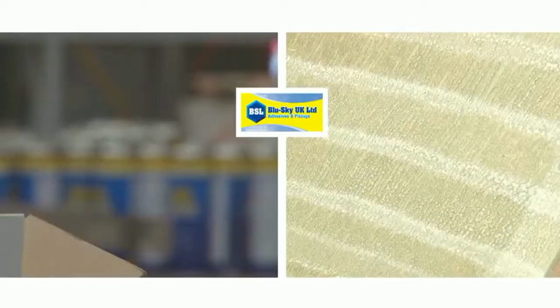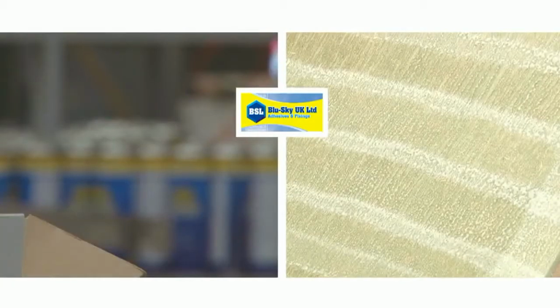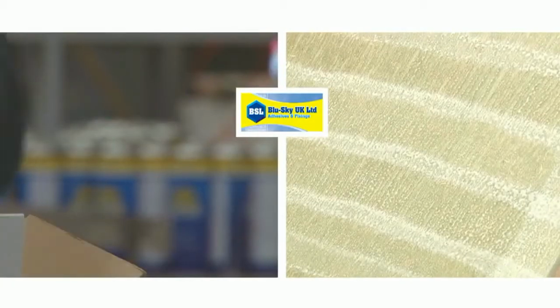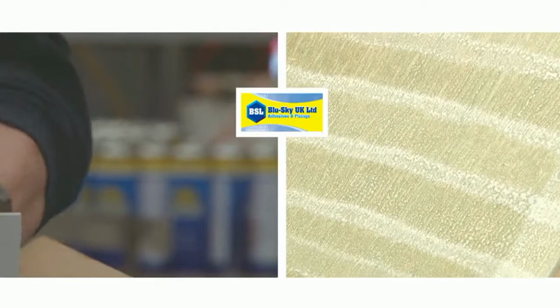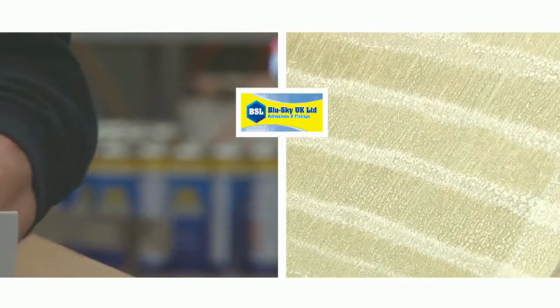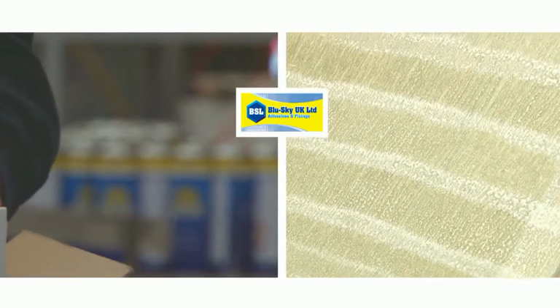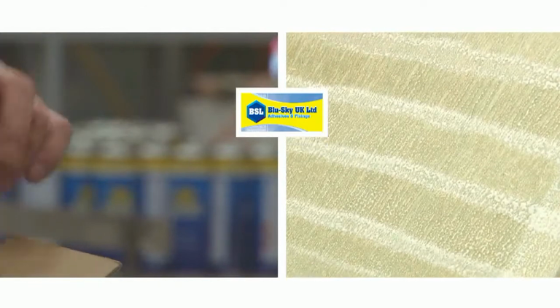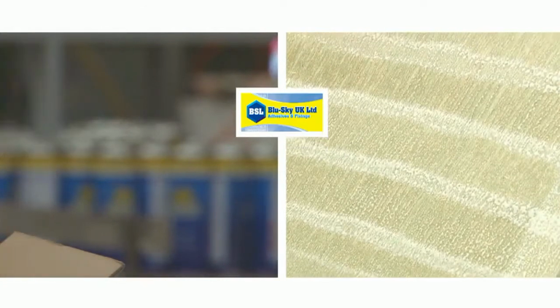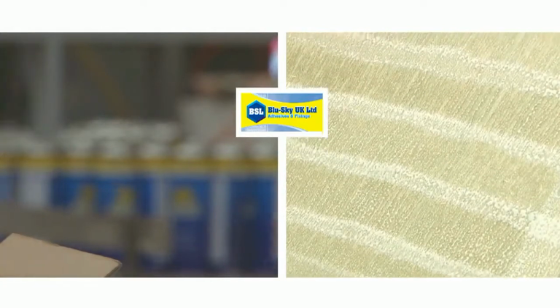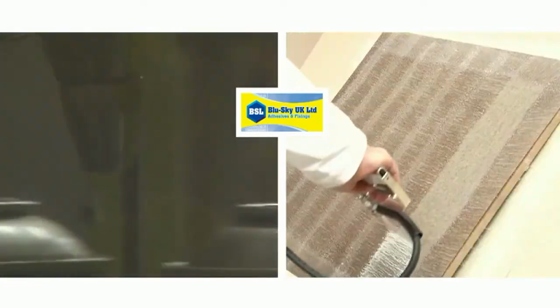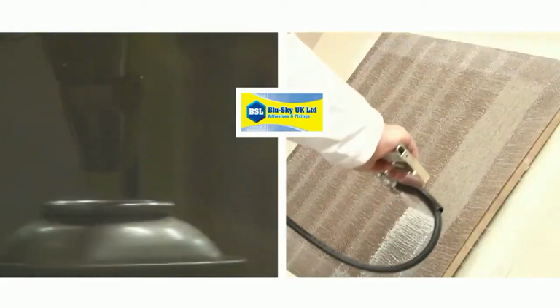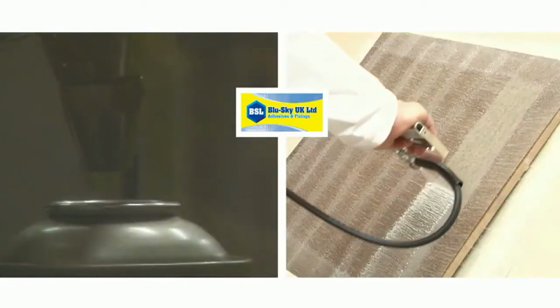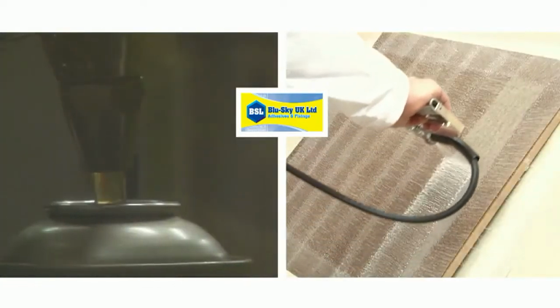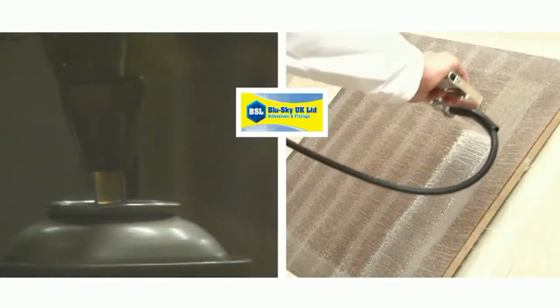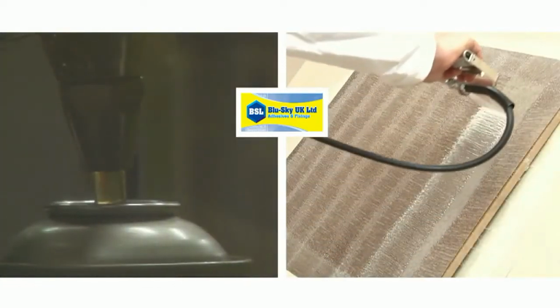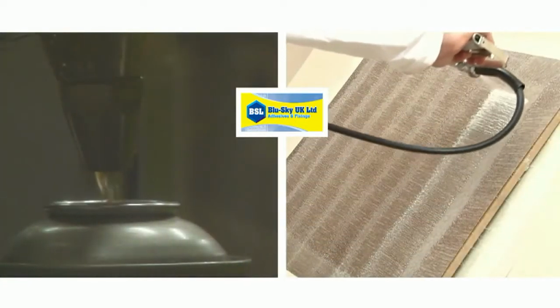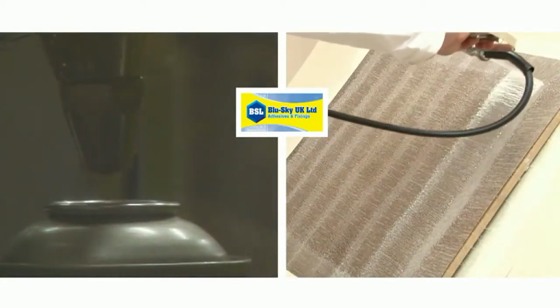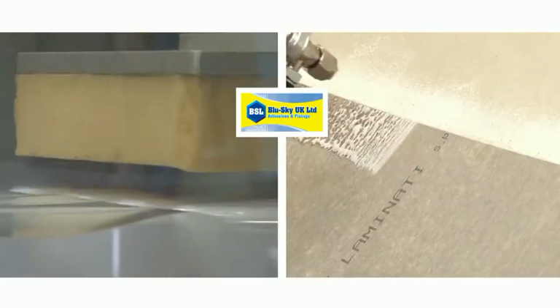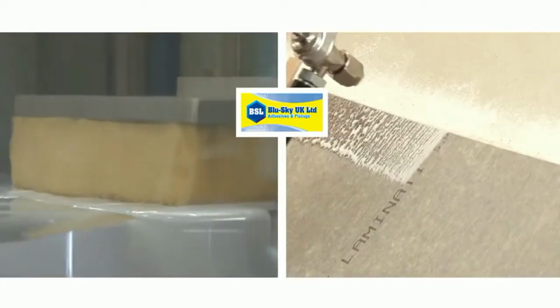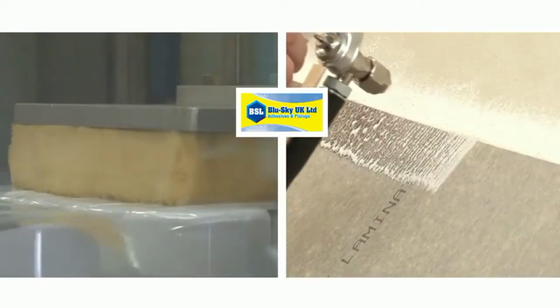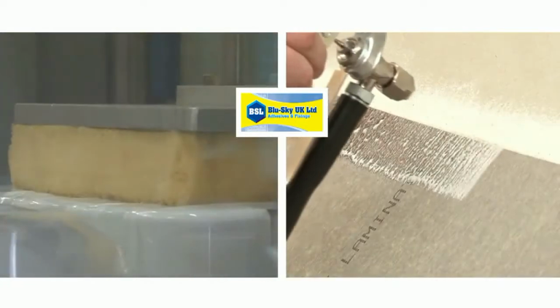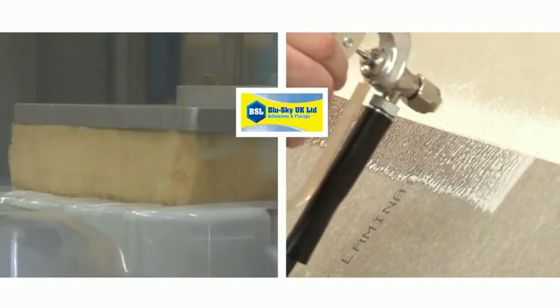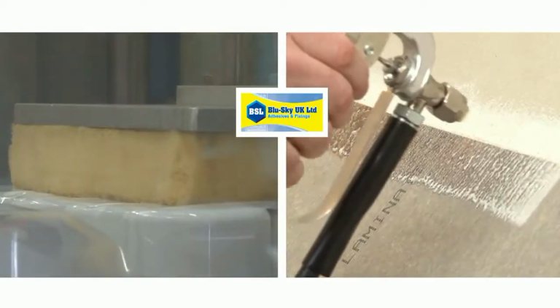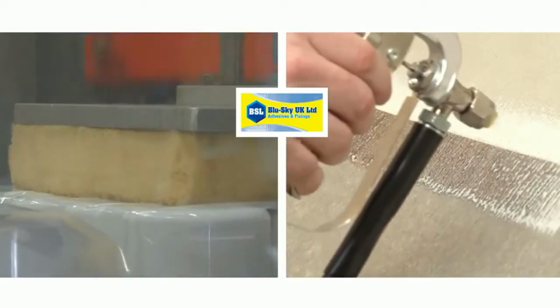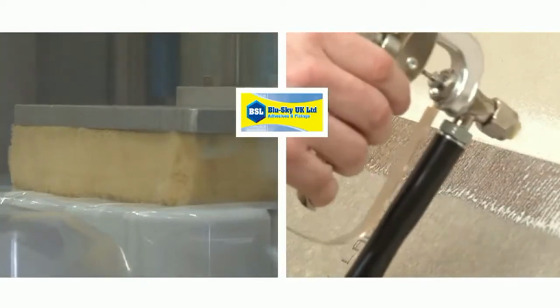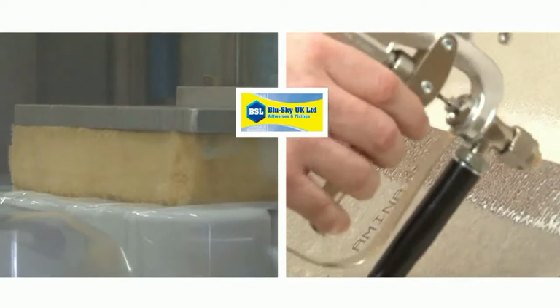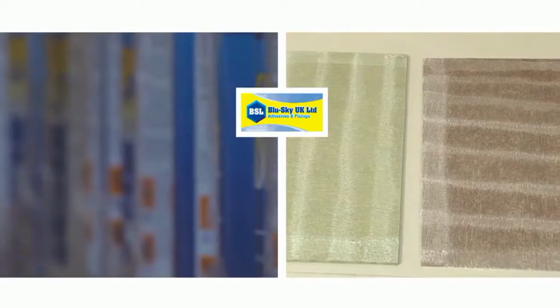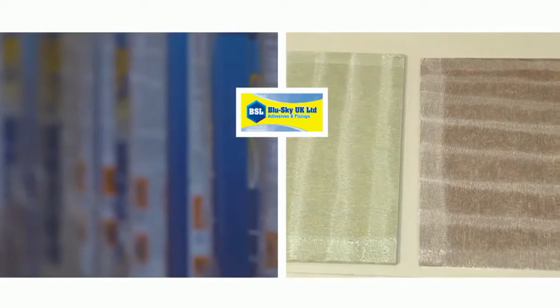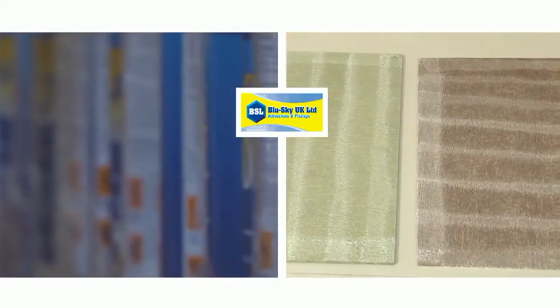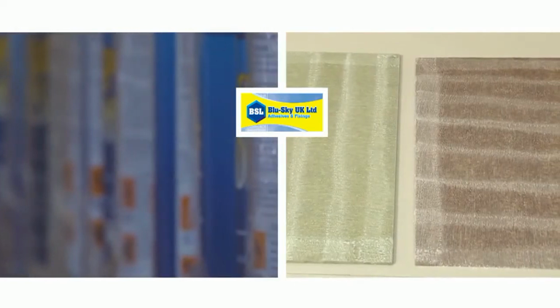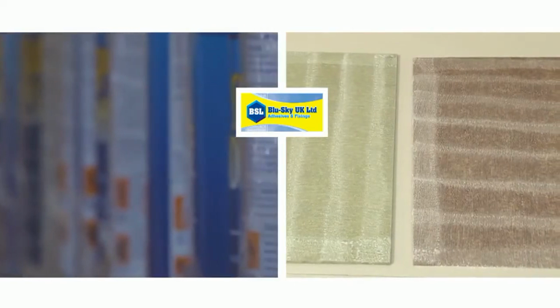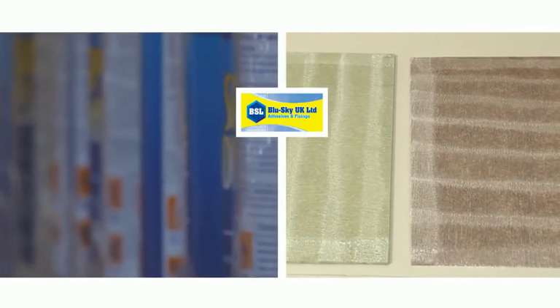Welcome to BlueSky UK Ltd. This short video will show you how to best apply BlueGlue spray adhesive.